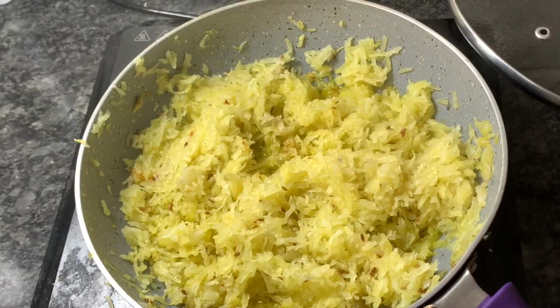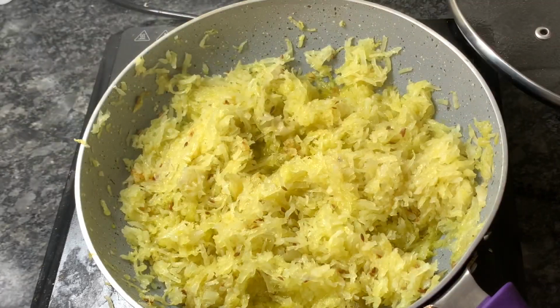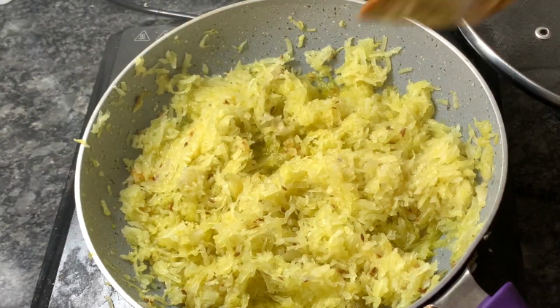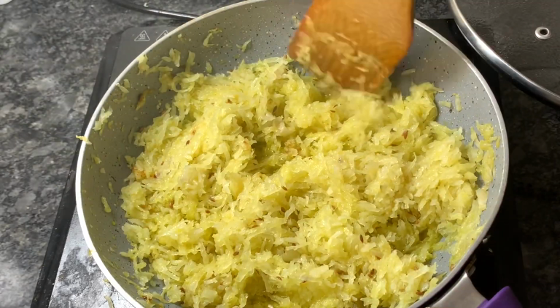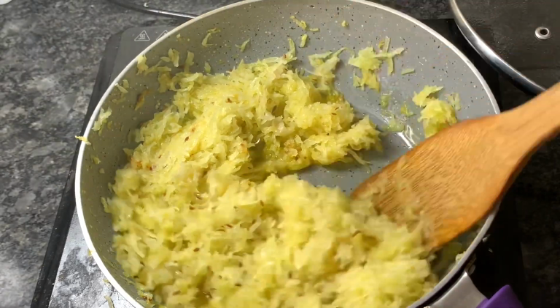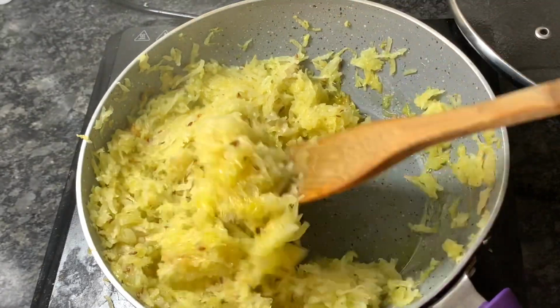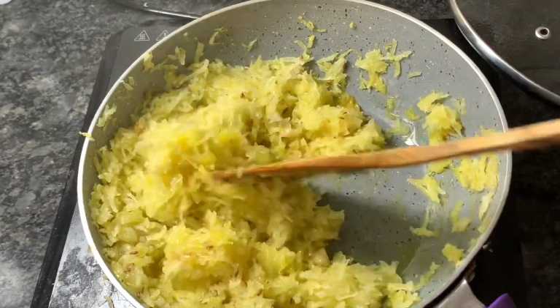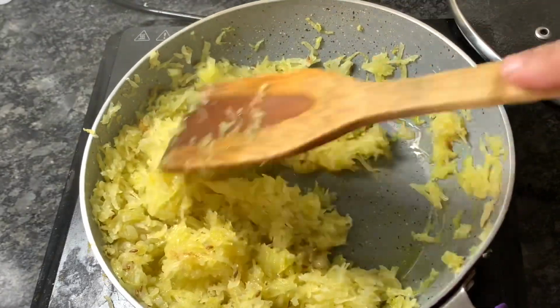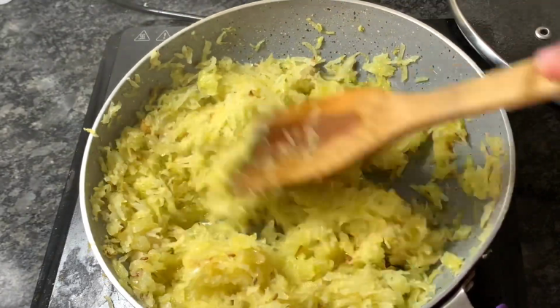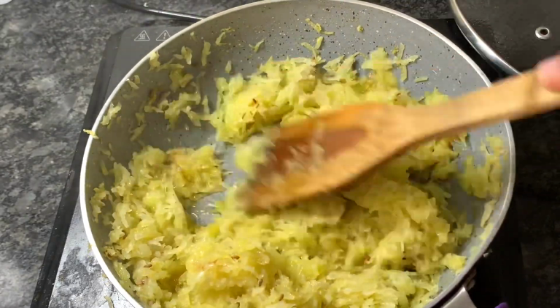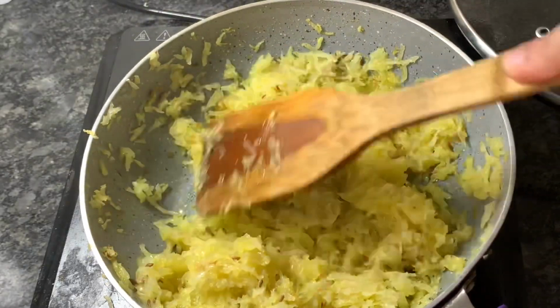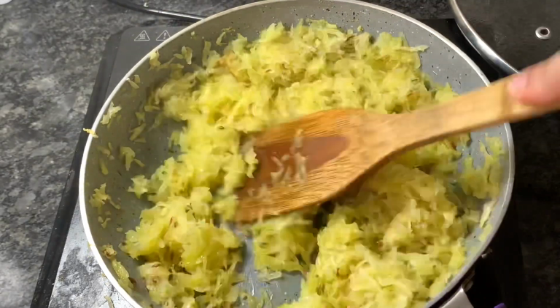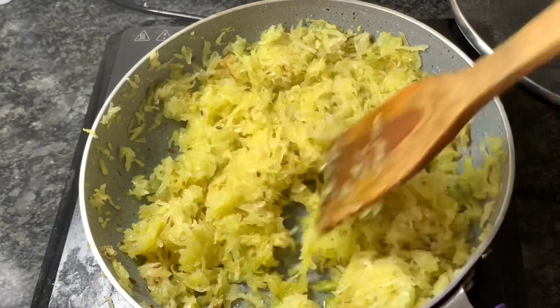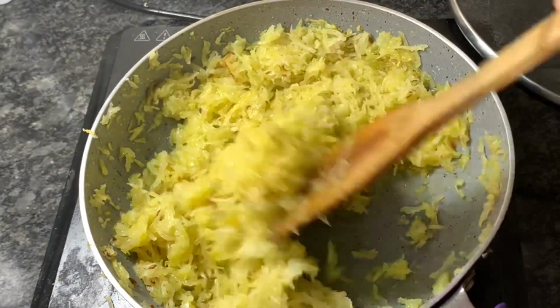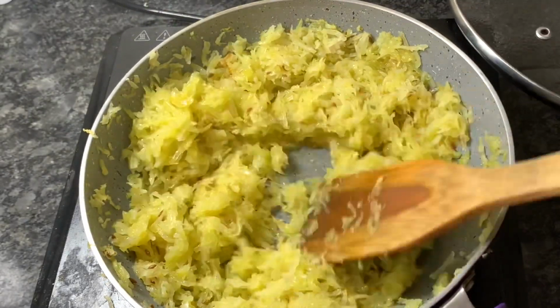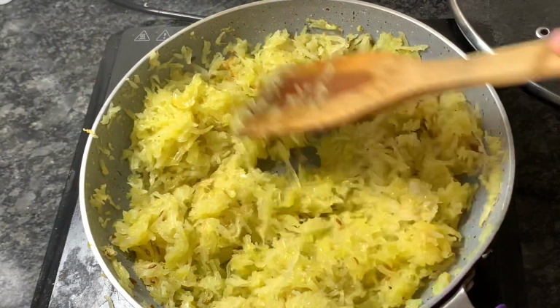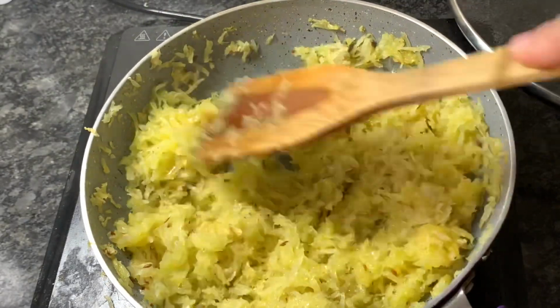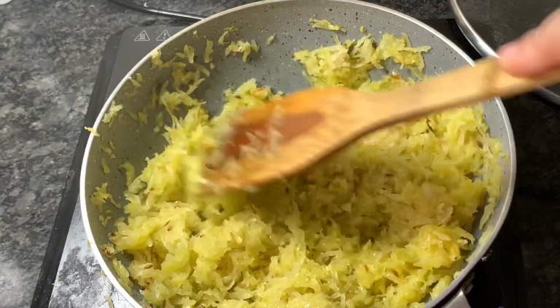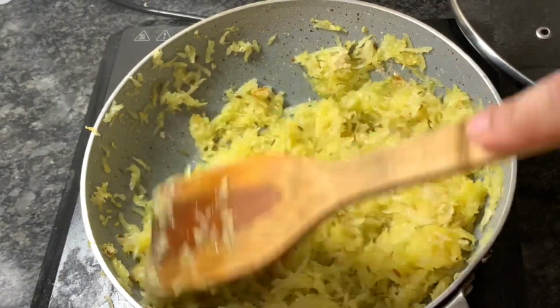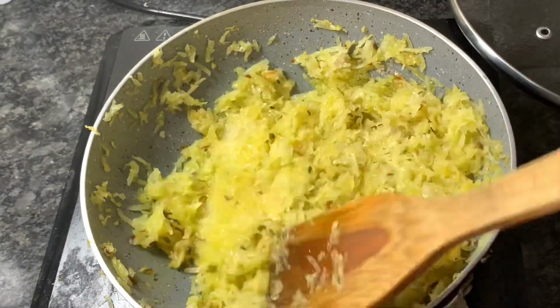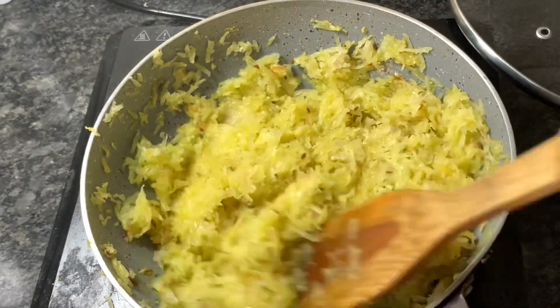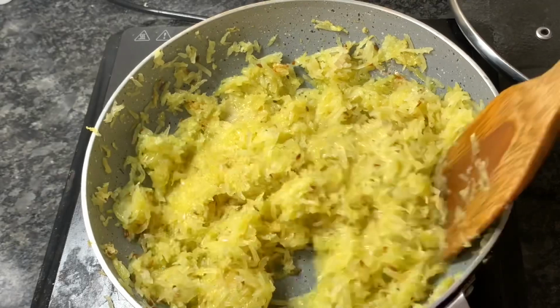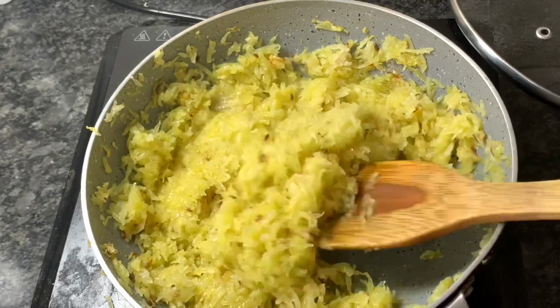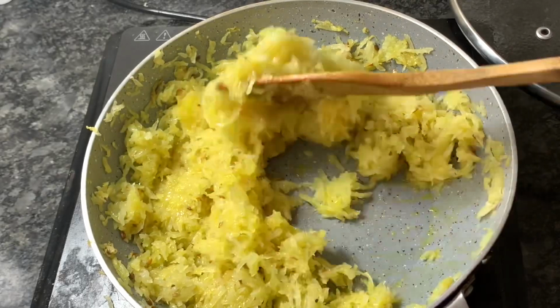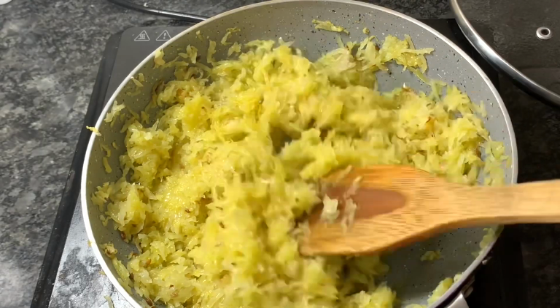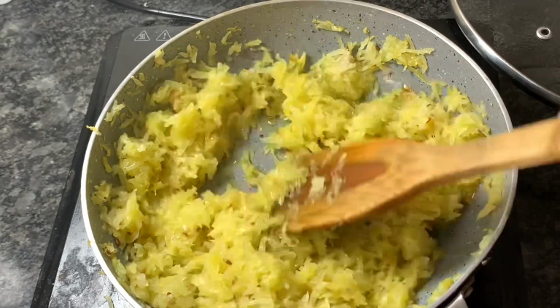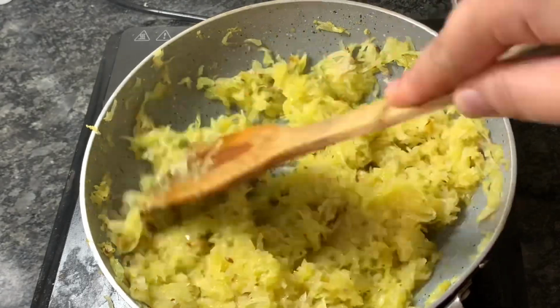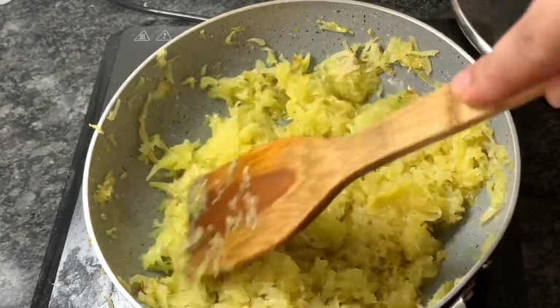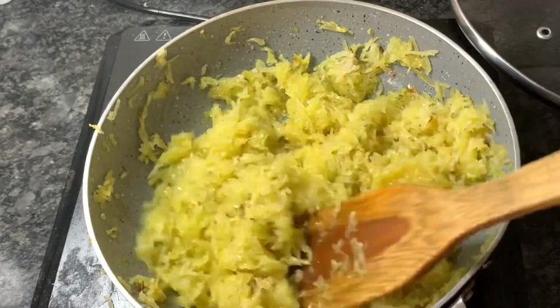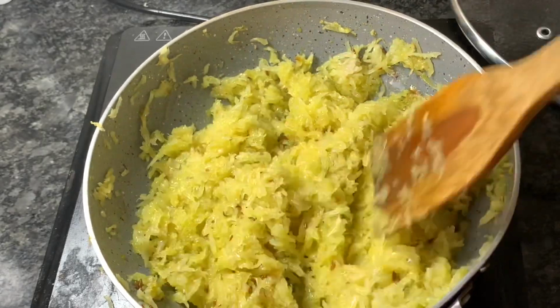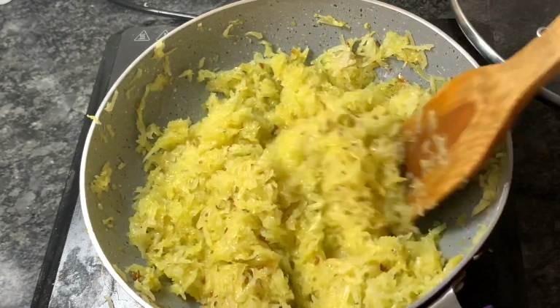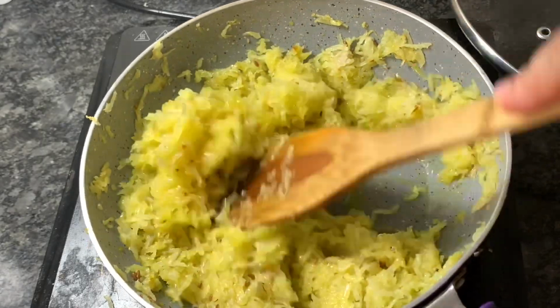Now after around another 10 to 15 minutes on low flame, here you can see they are fried properly.